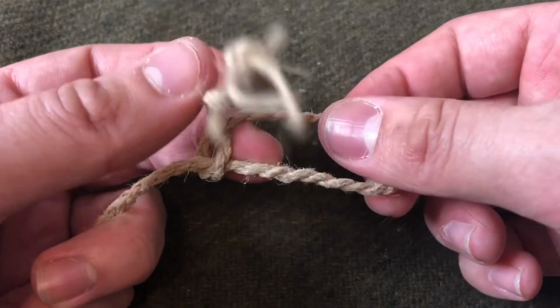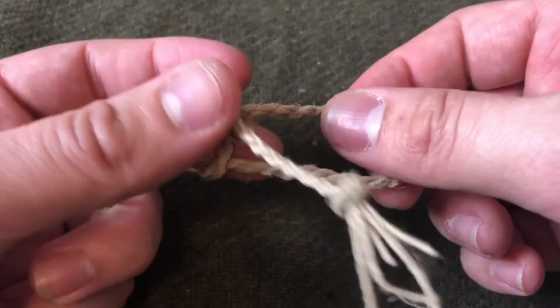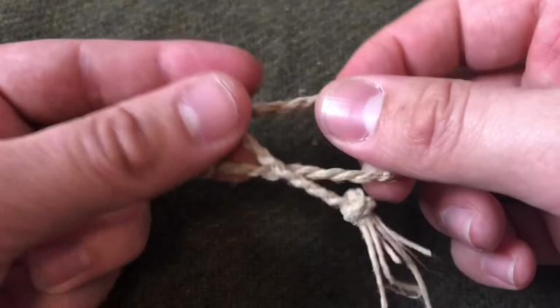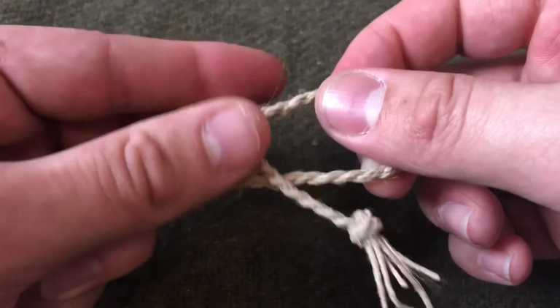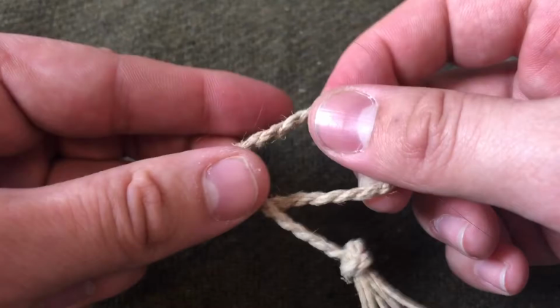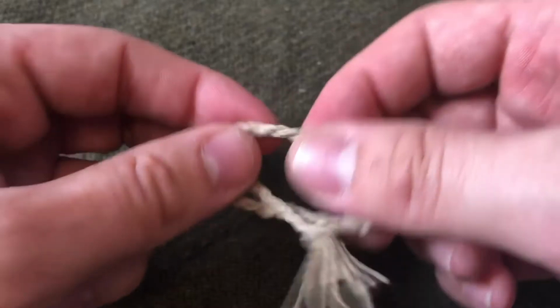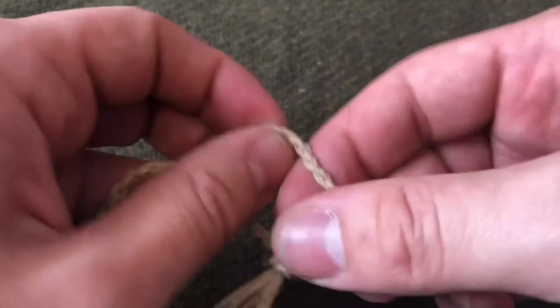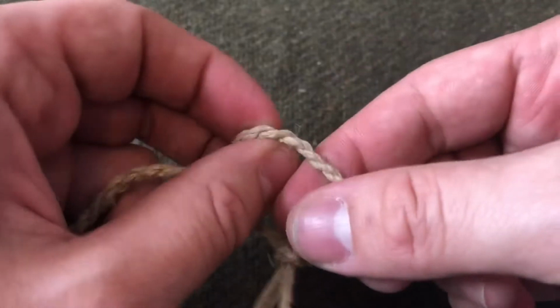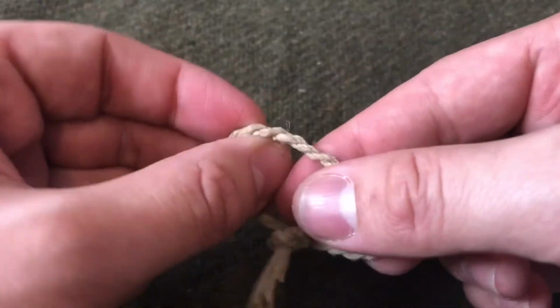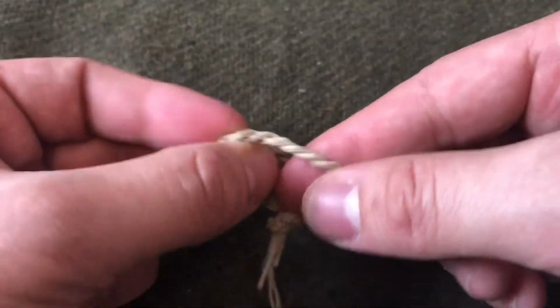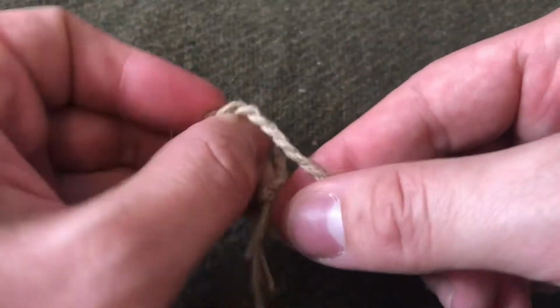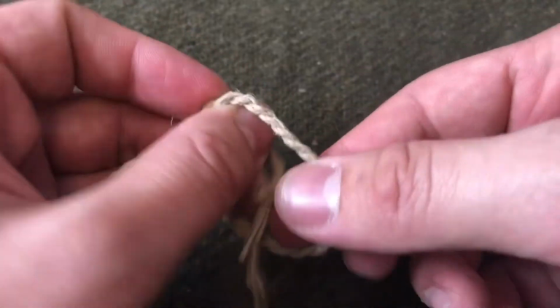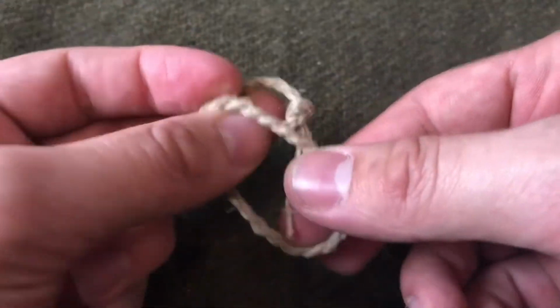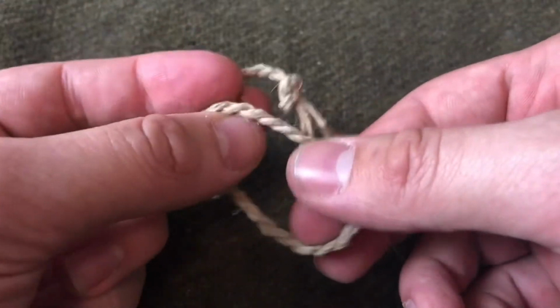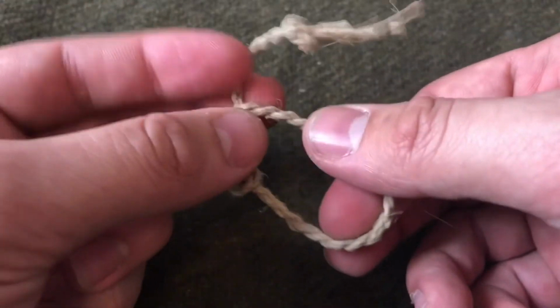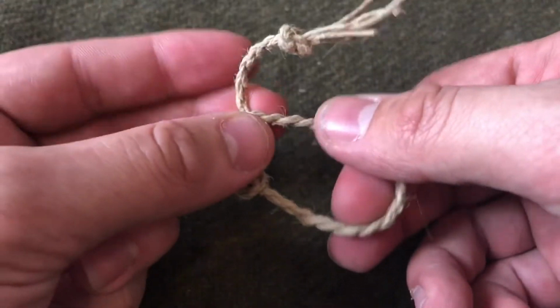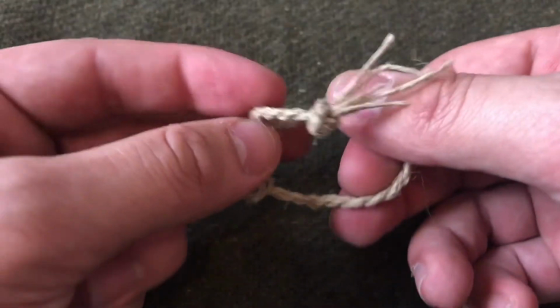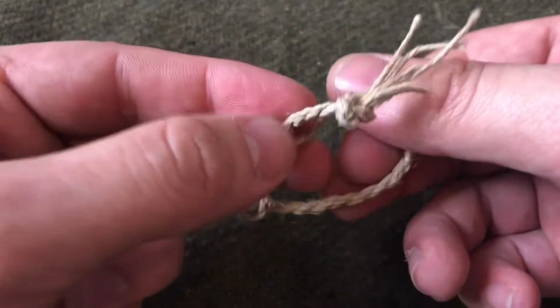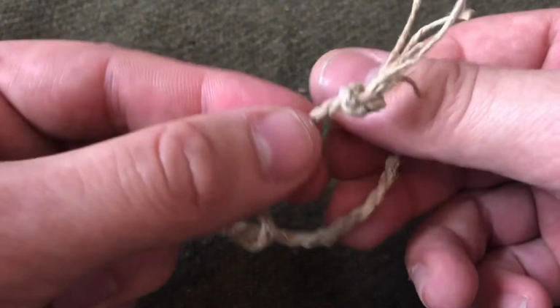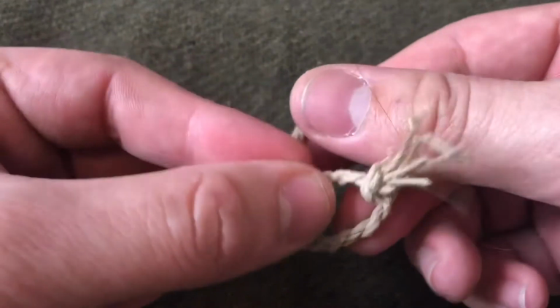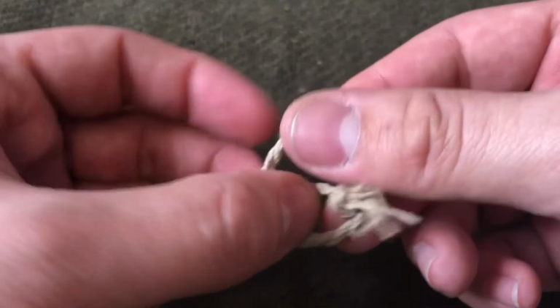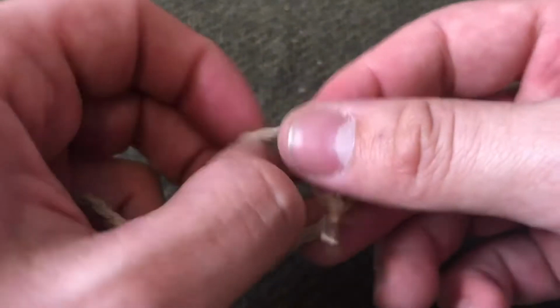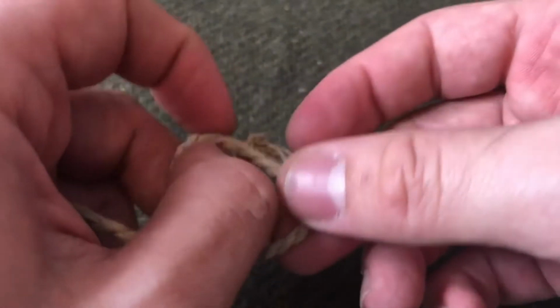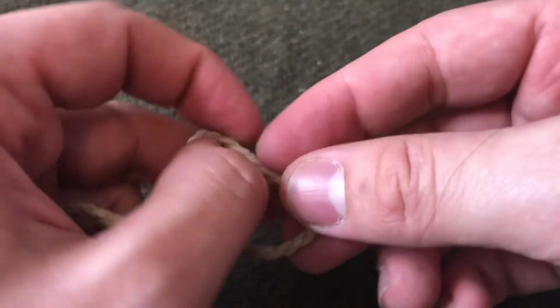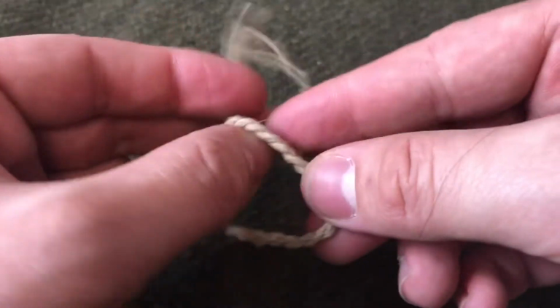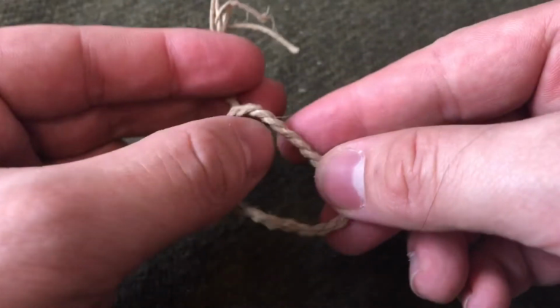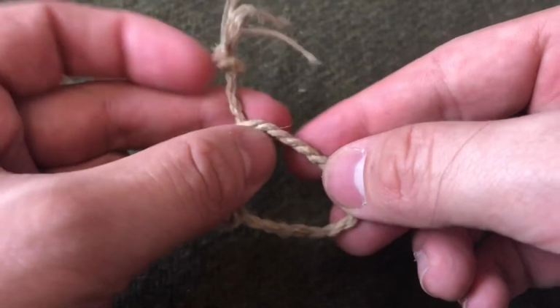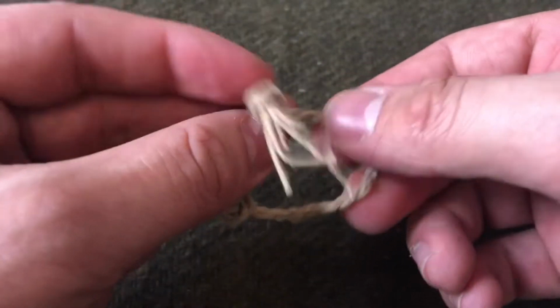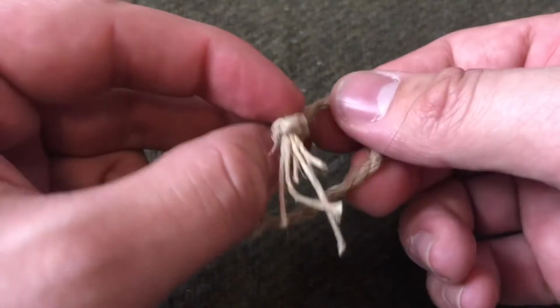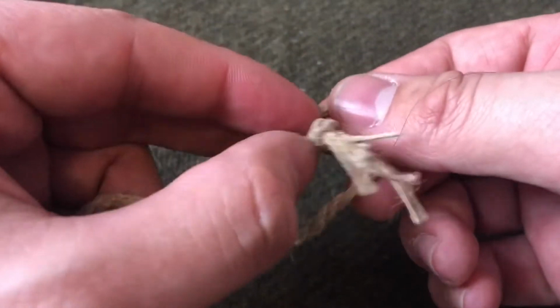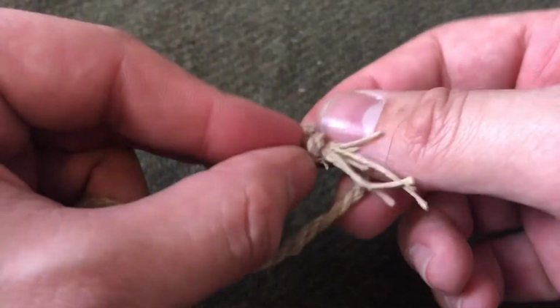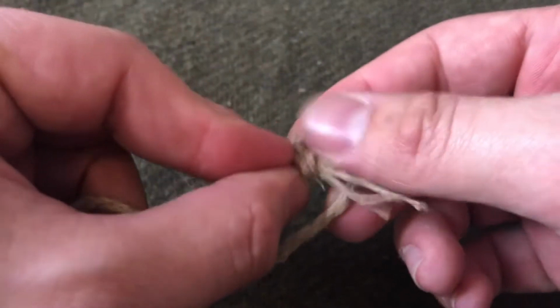you're going to lock it in by going over, under, over, under, and then over, under again.